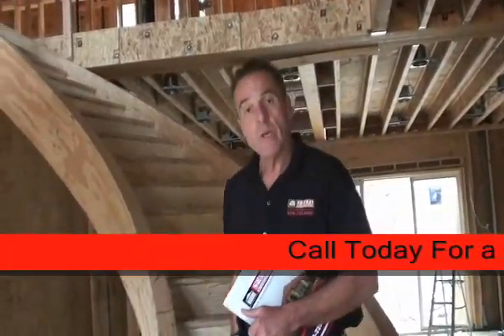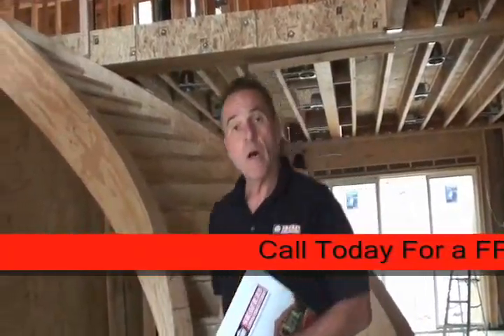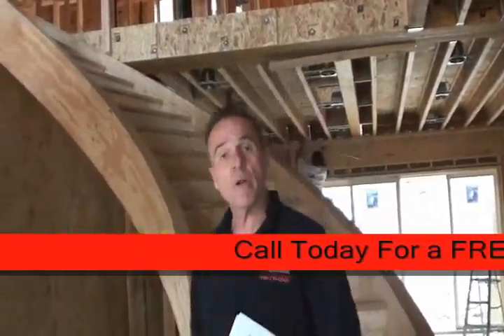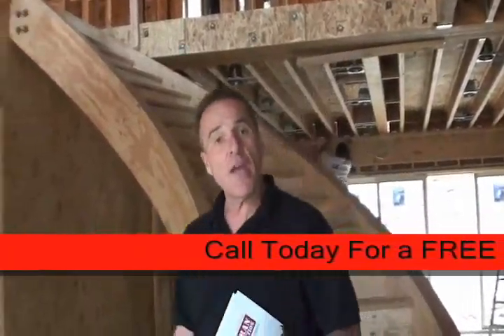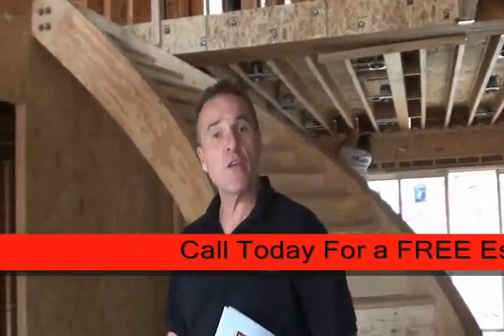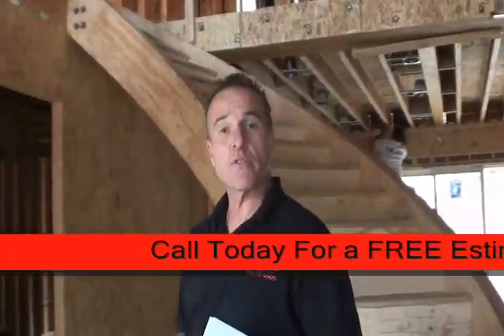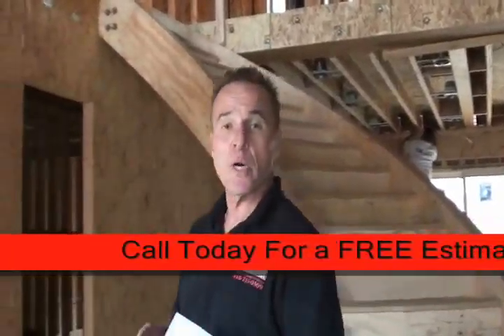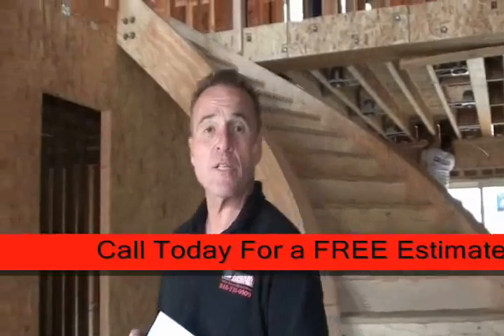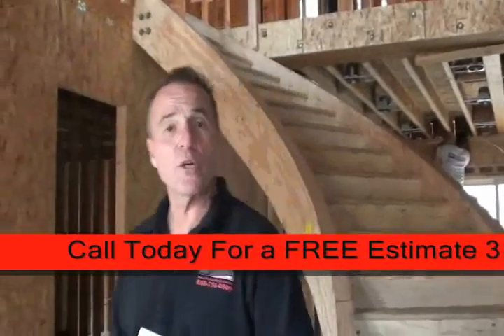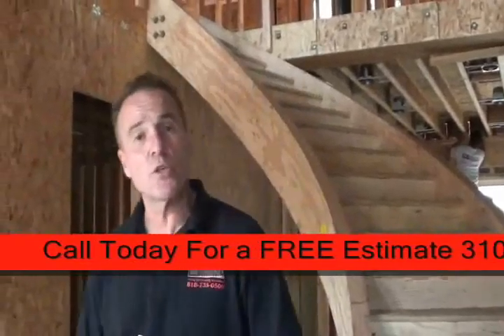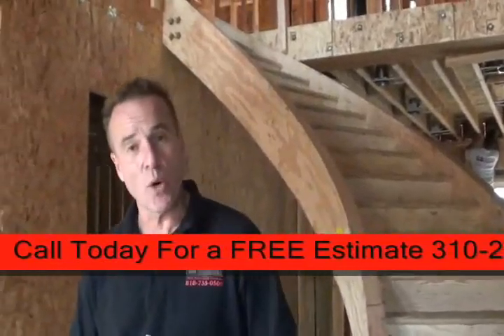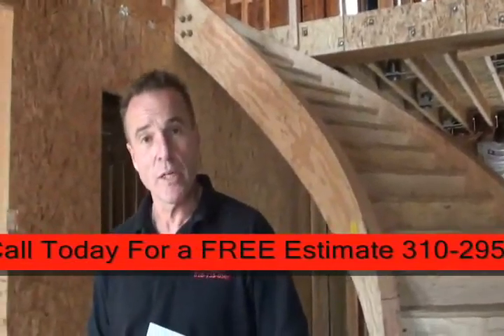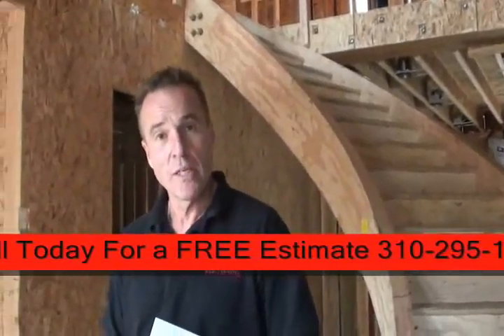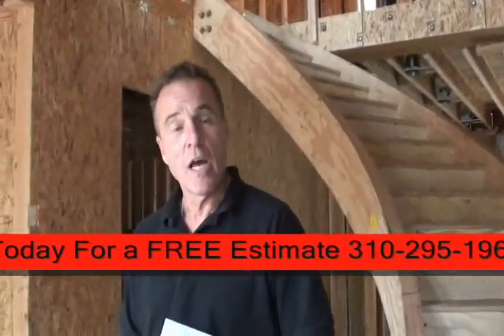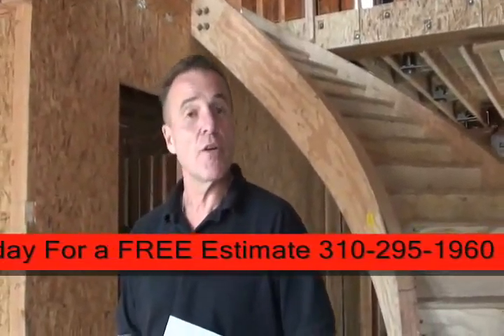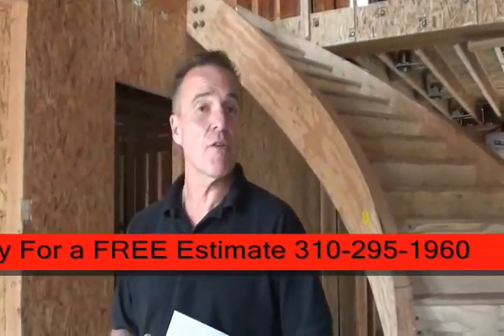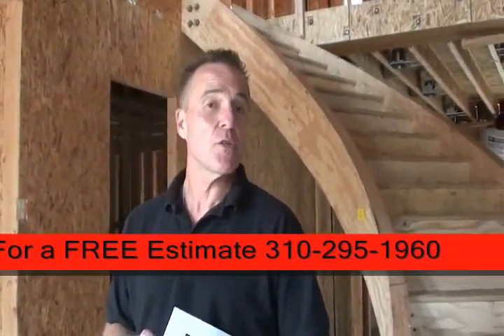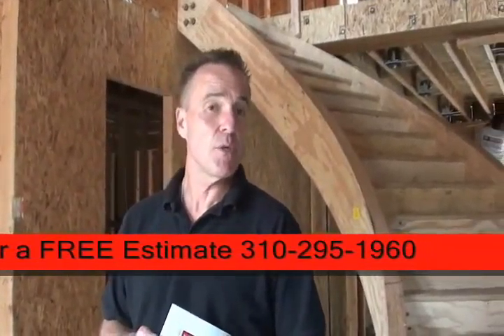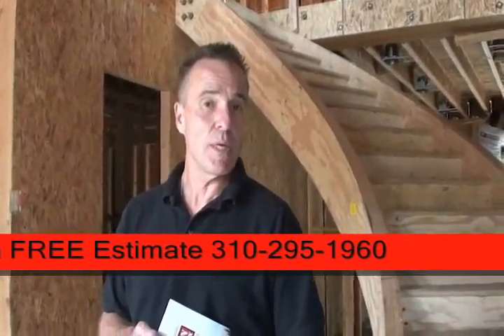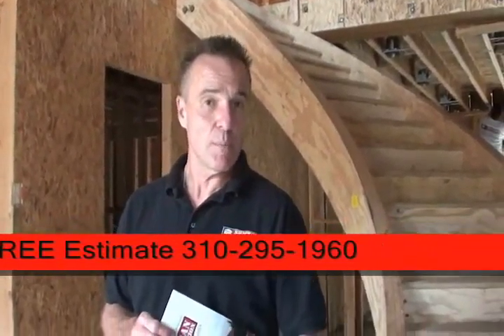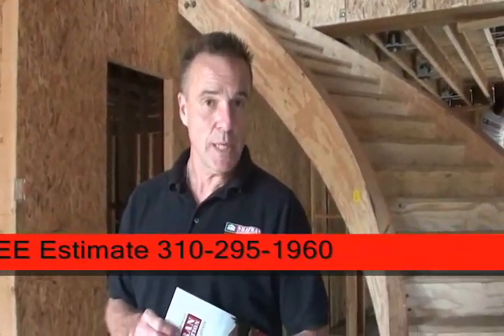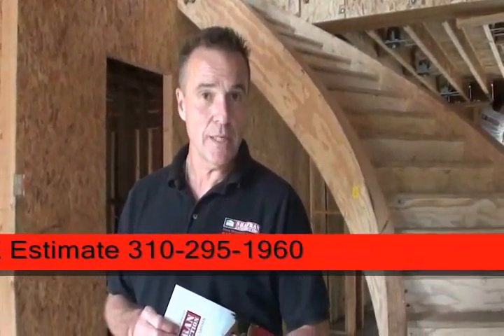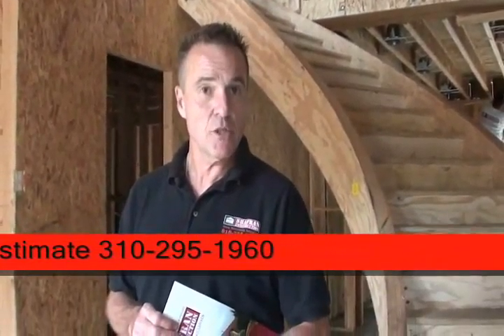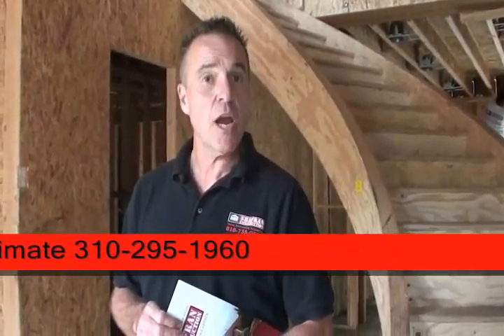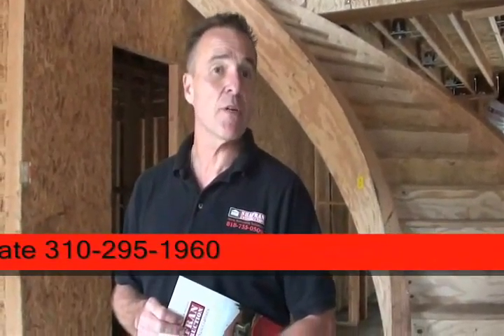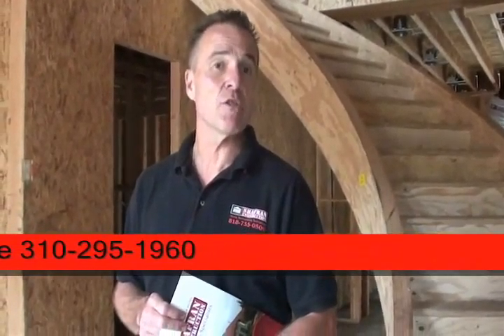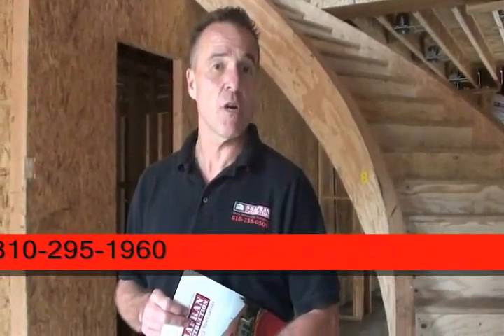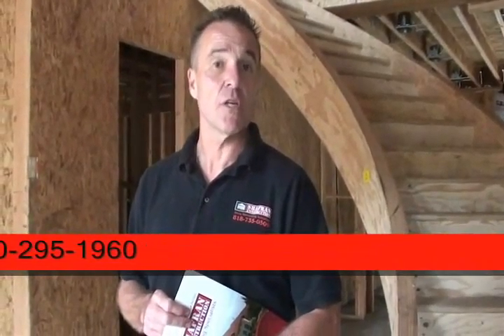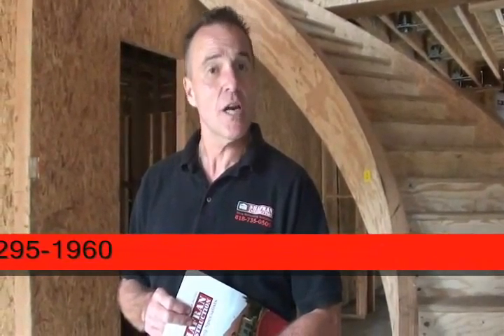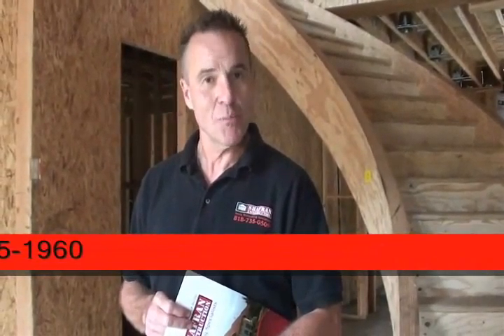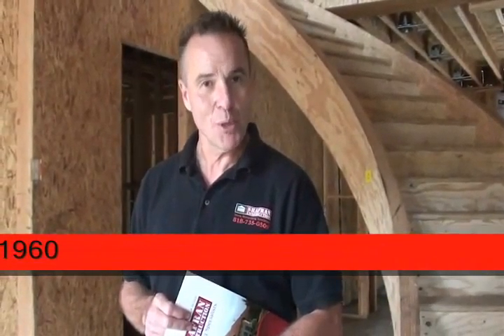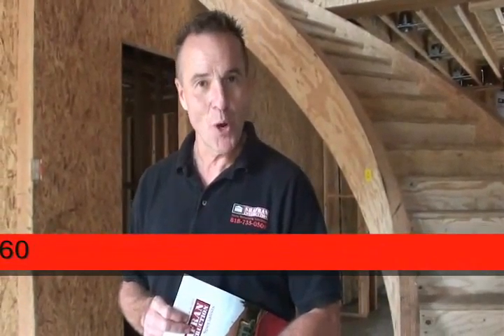I want to thank you for joining us on a tour of another soon-to-be-completed Chaplin Construction custom-built home.